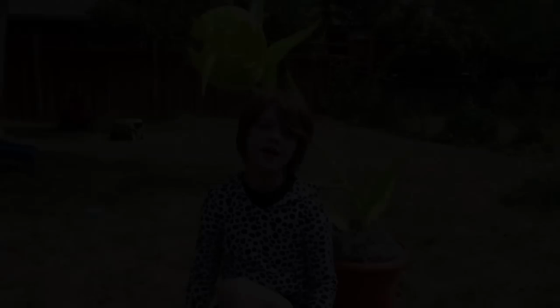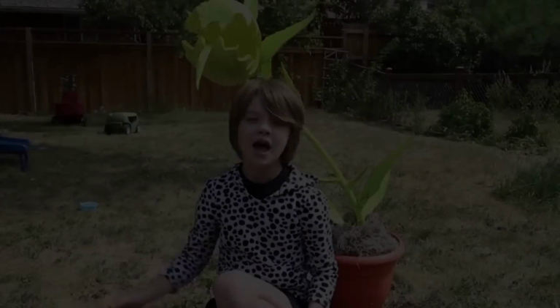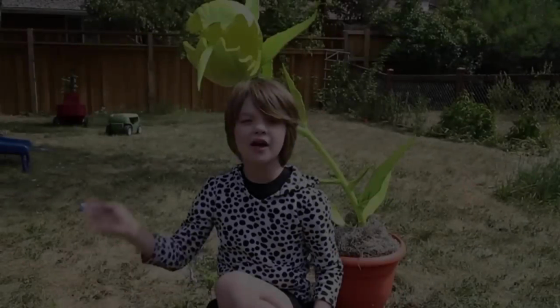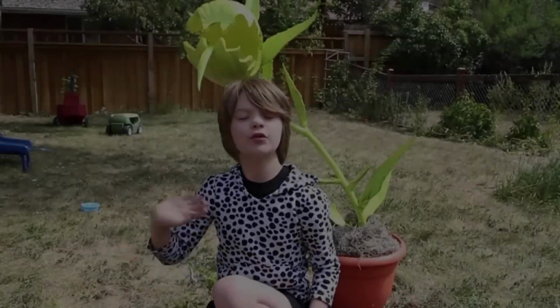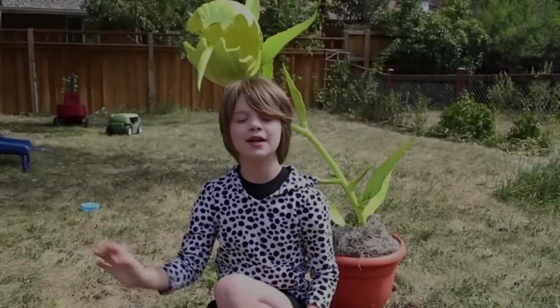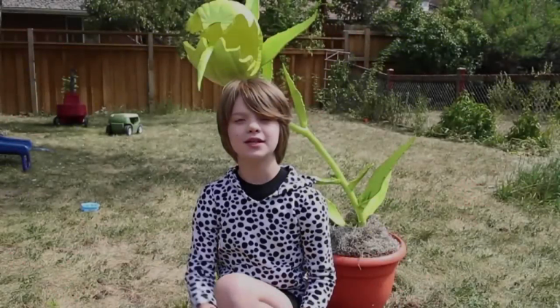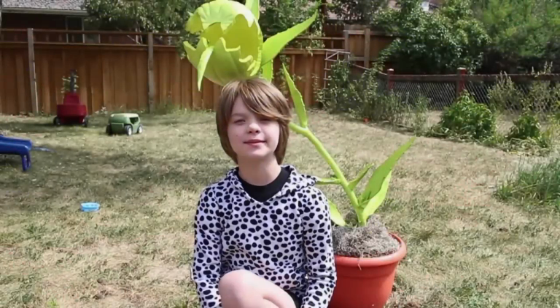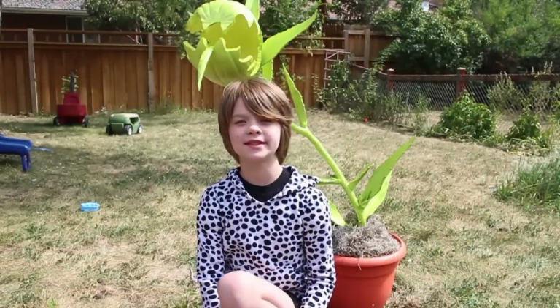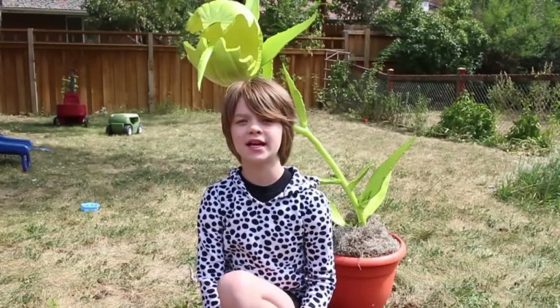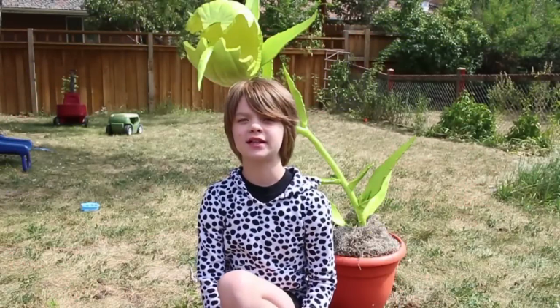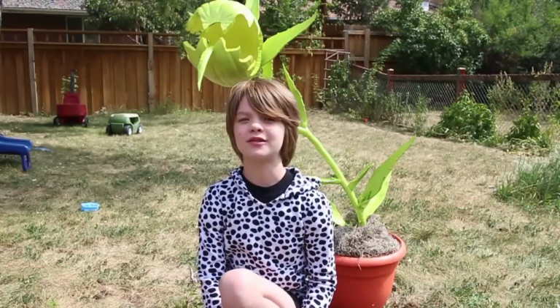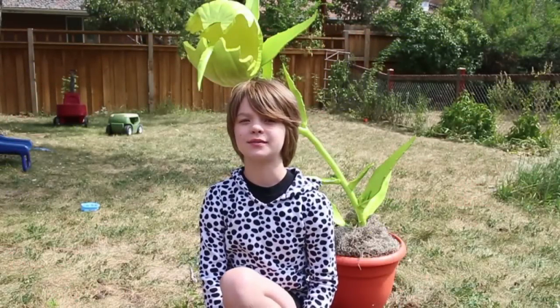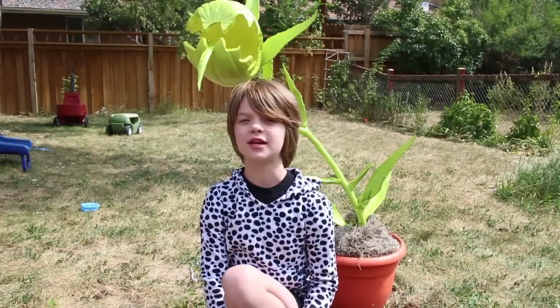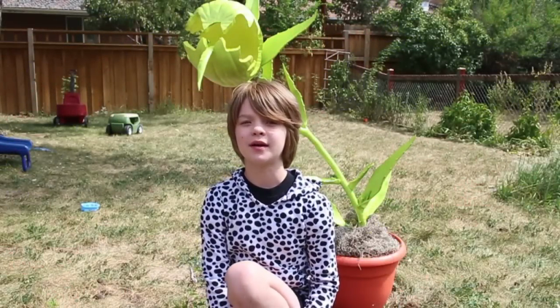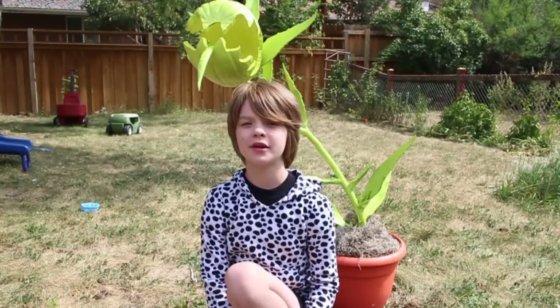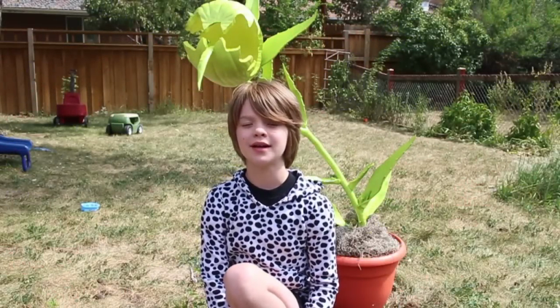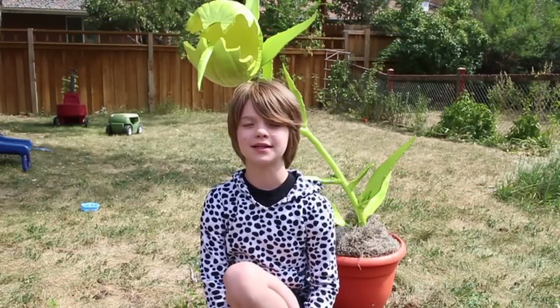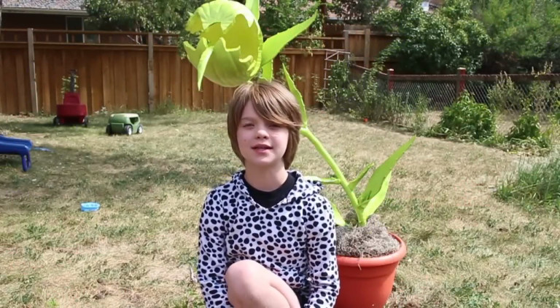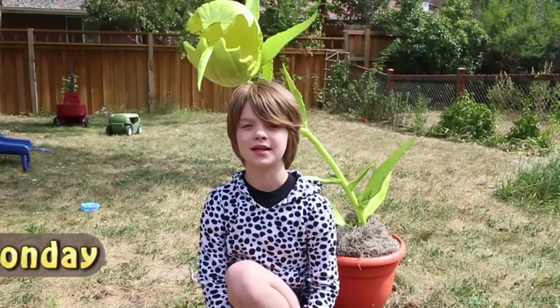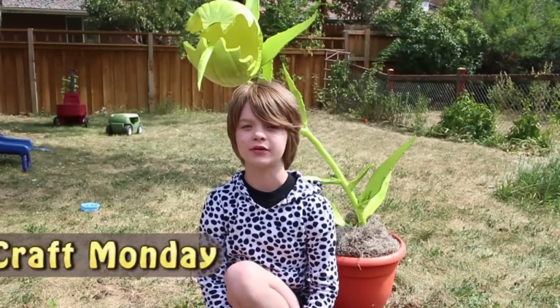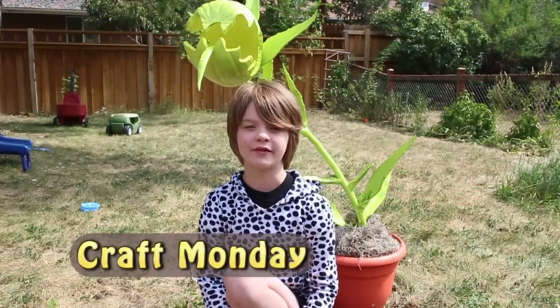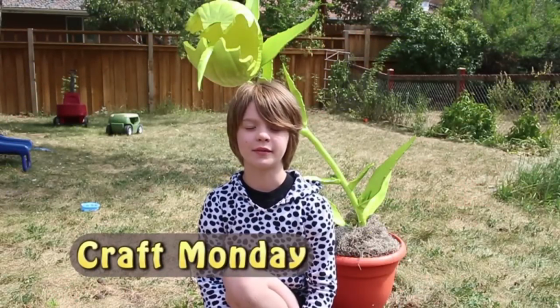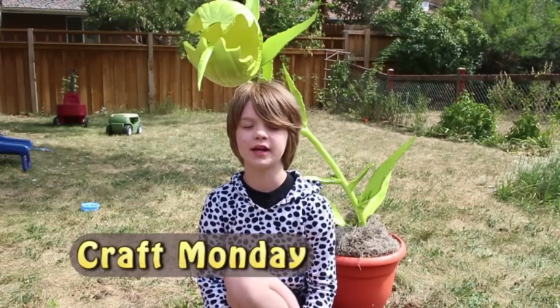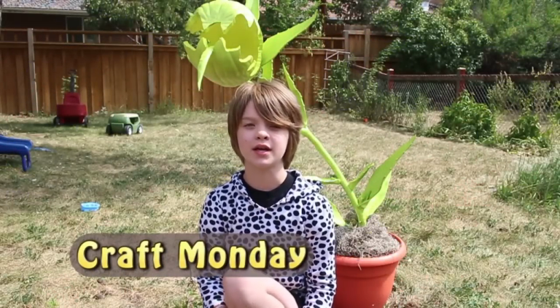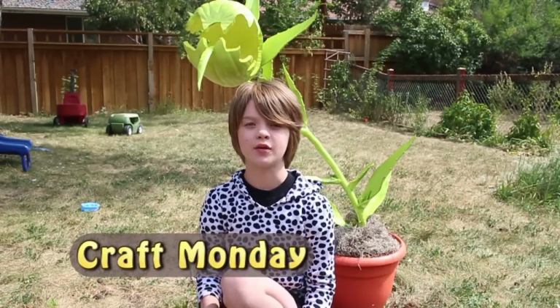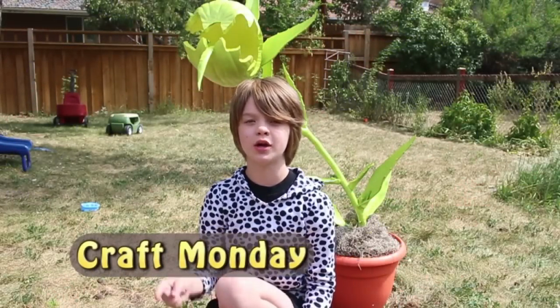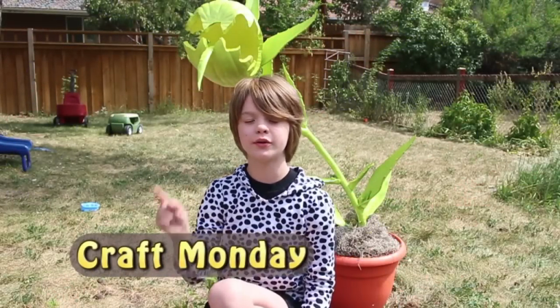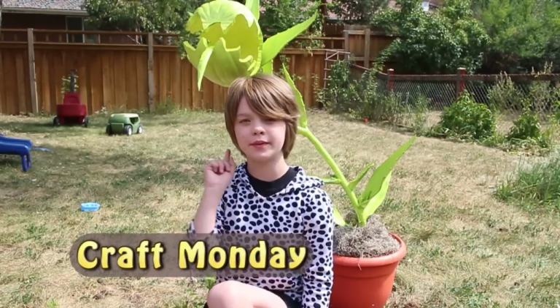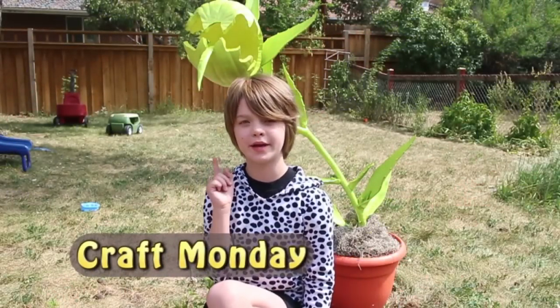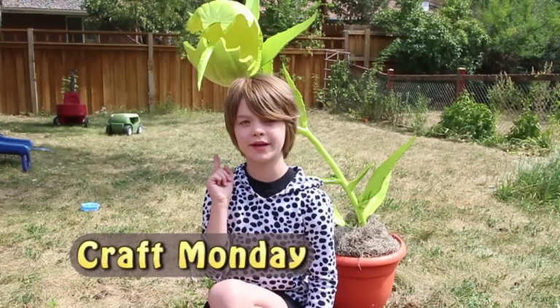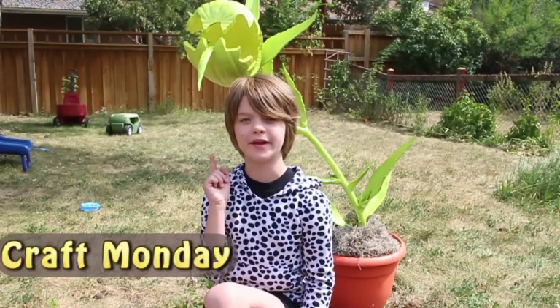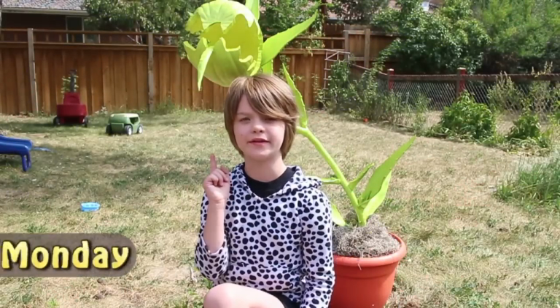Hey everyone, it's Prisly at actoatgames.com here and today is Craft Monday and we are going to be making this.